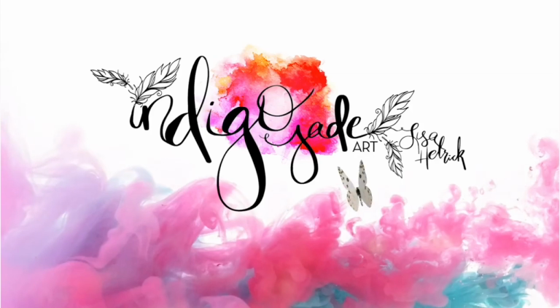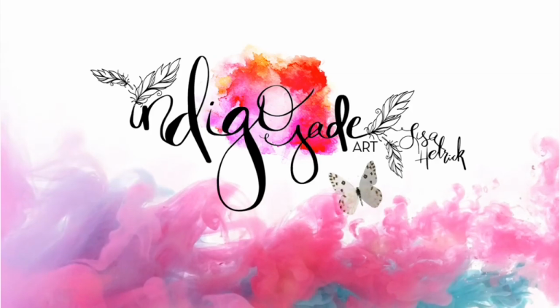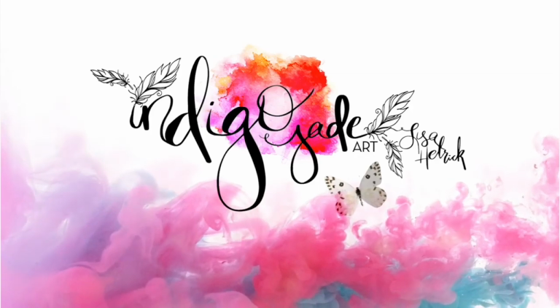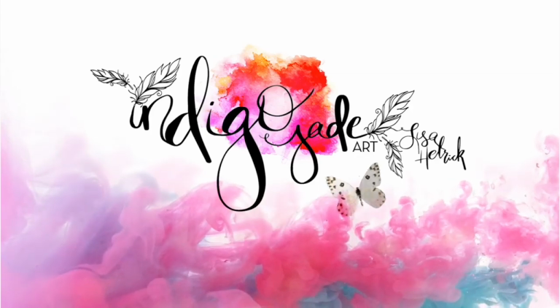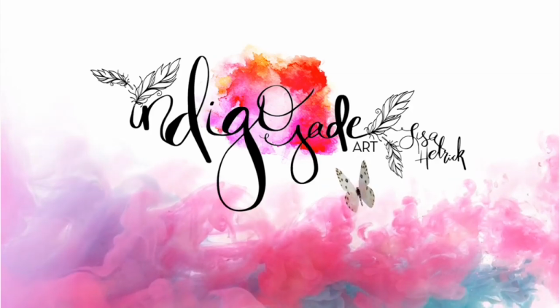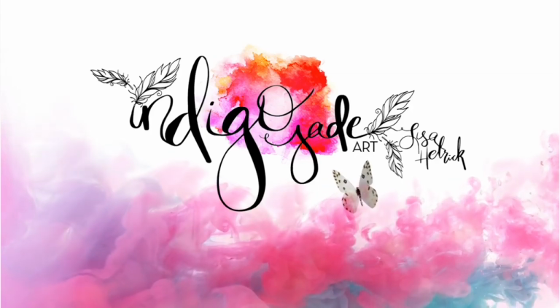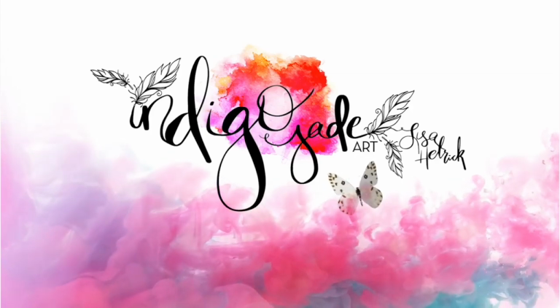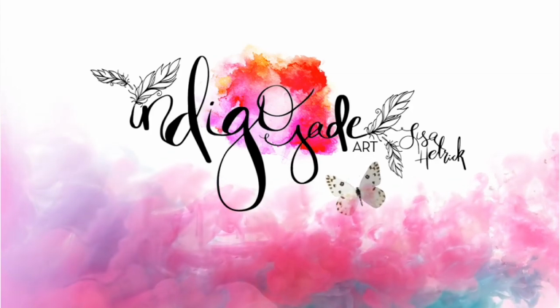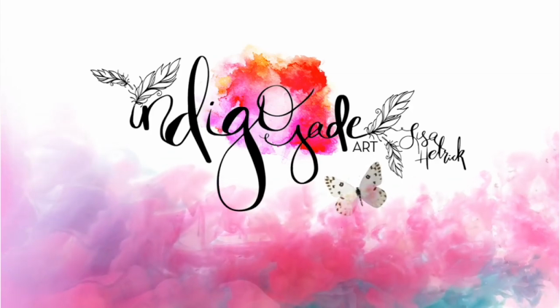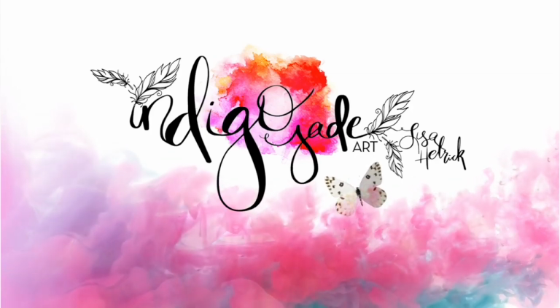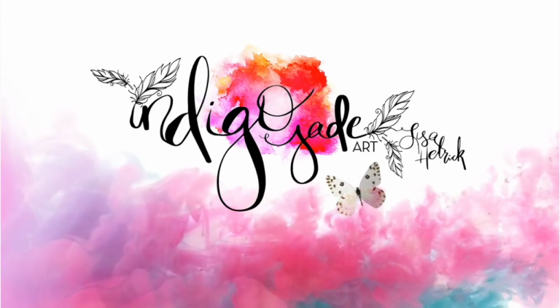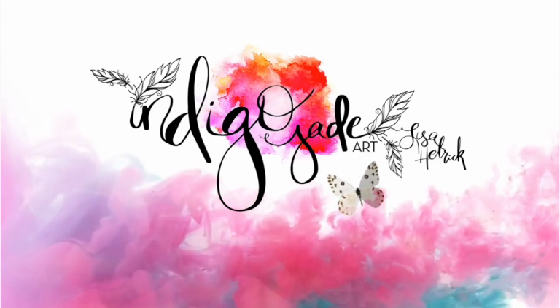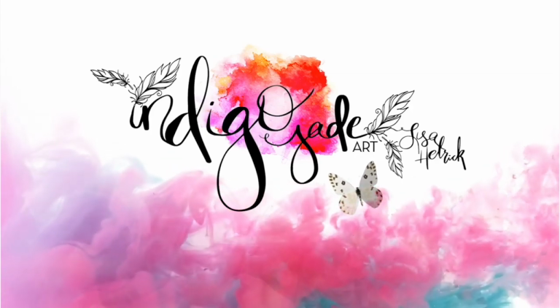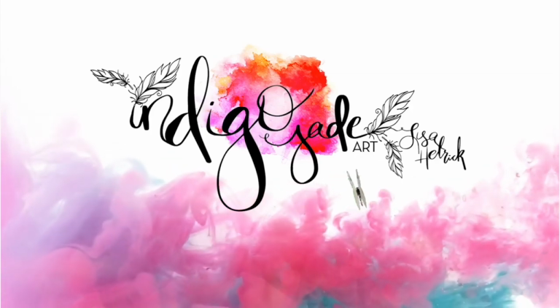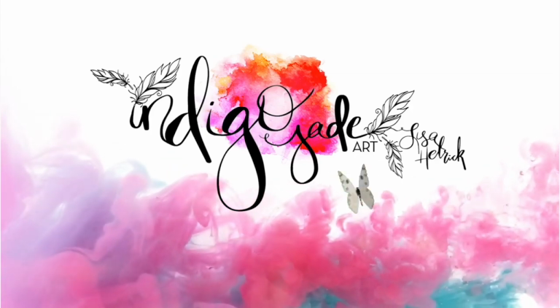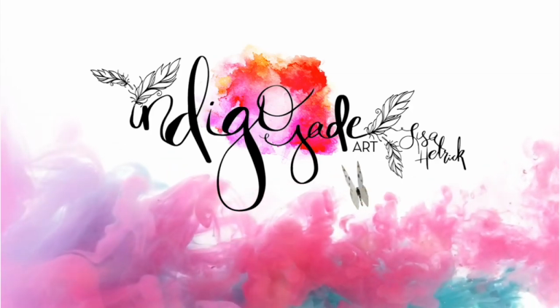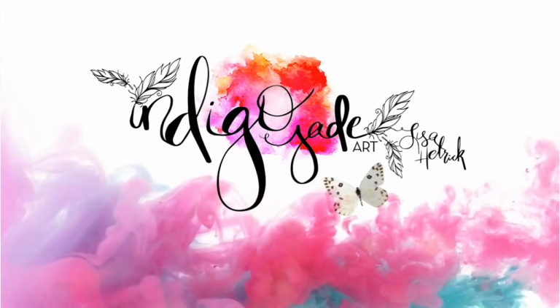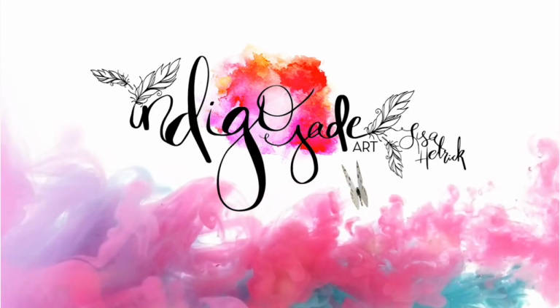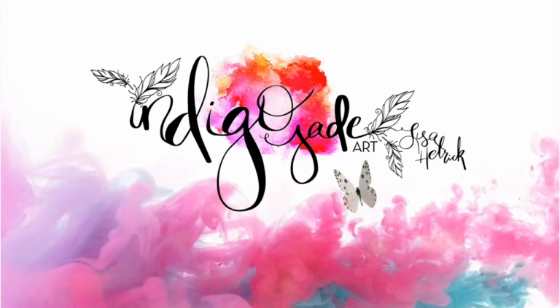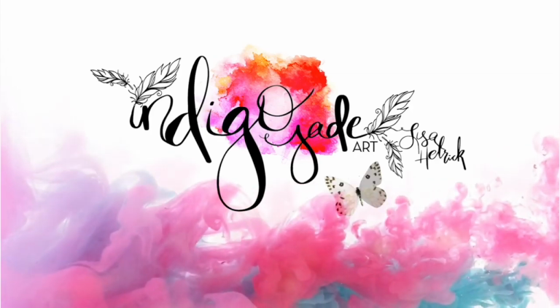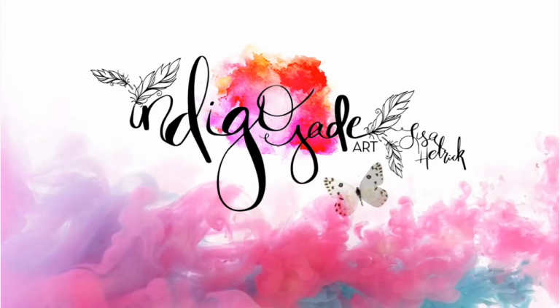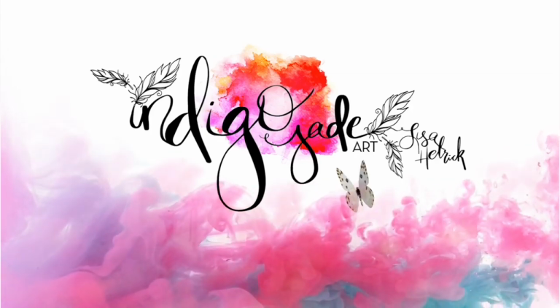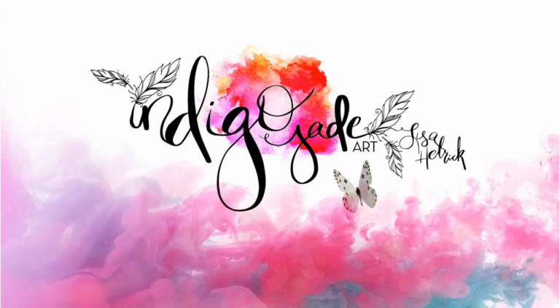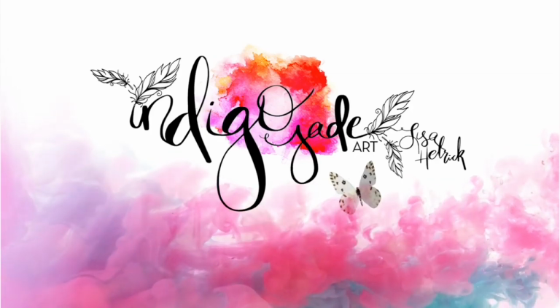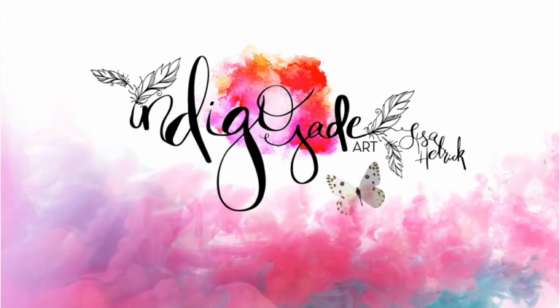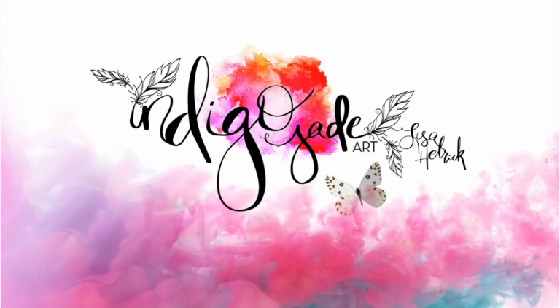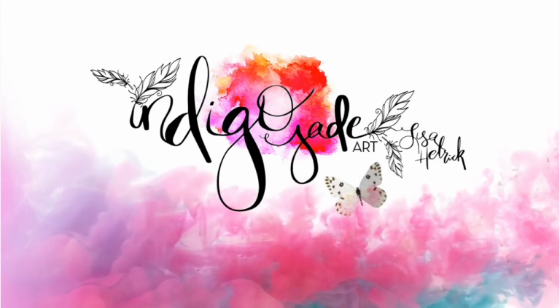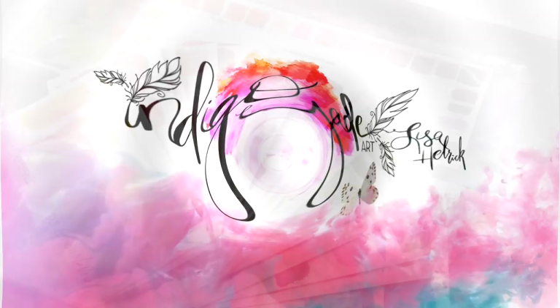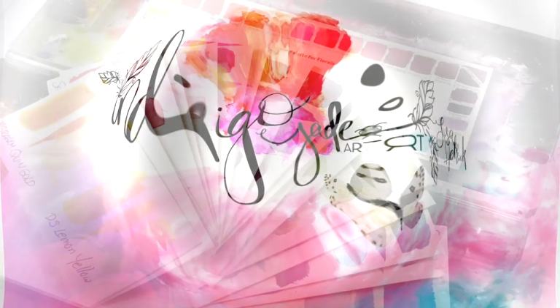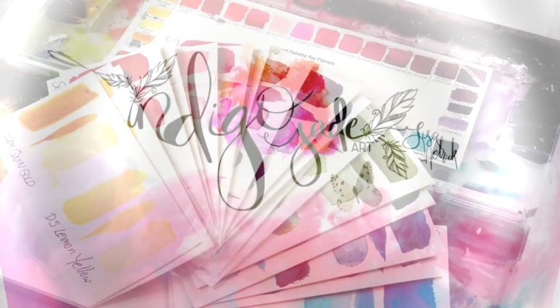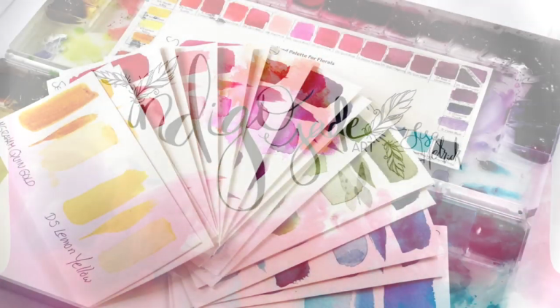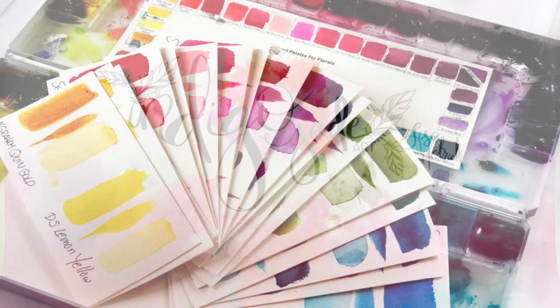Hi friends, it's Lisa Hettrick. Welcome to my YouTube channel and blog. I'm so grateful you're here with me today.